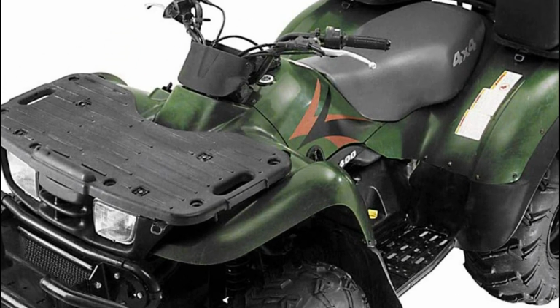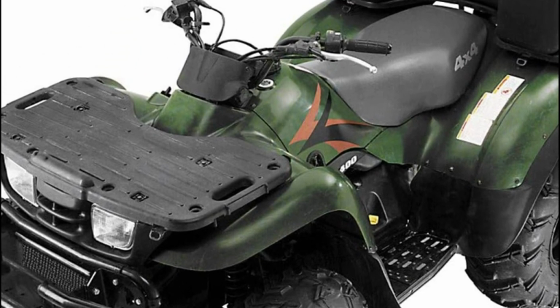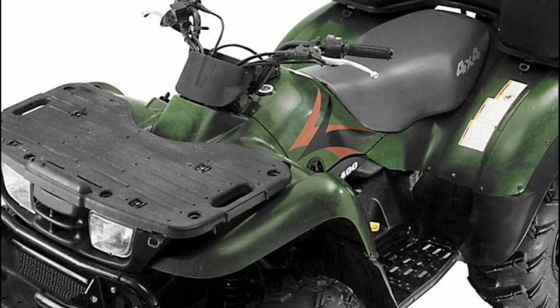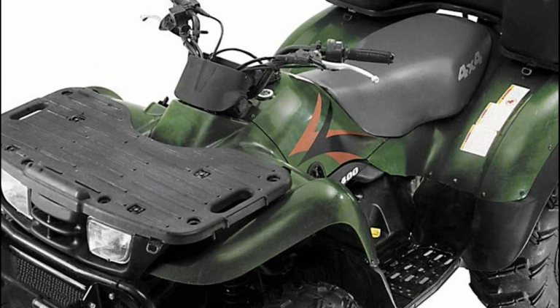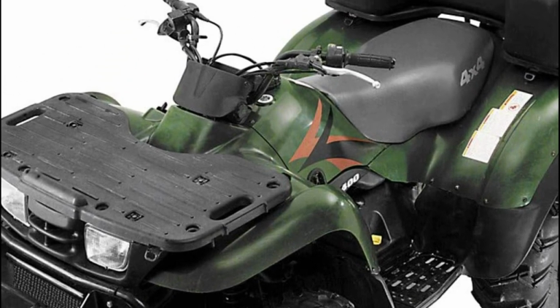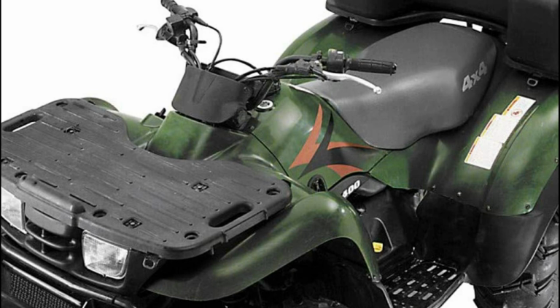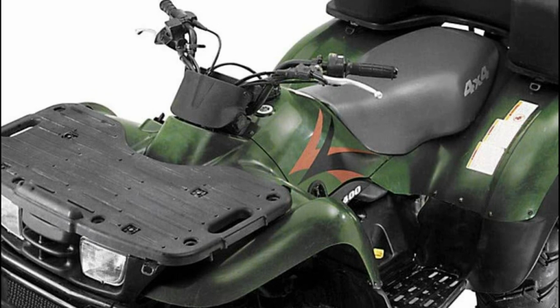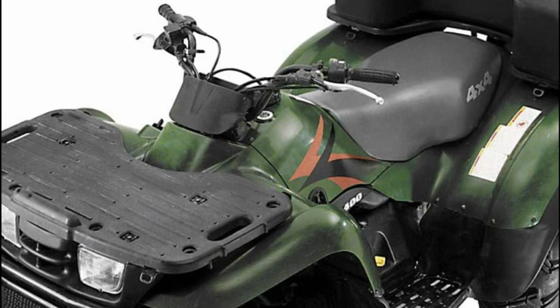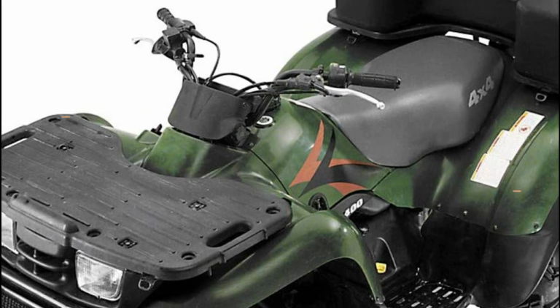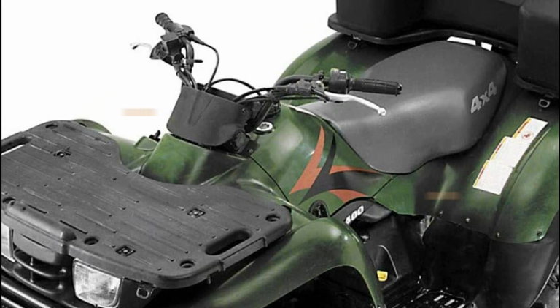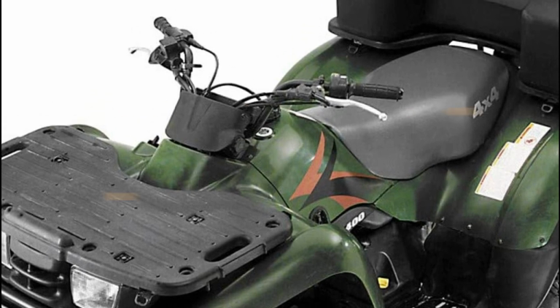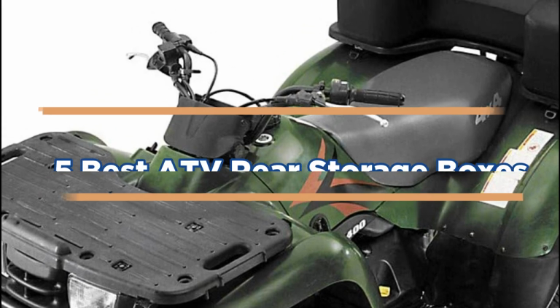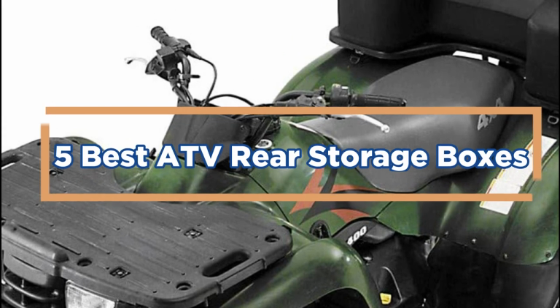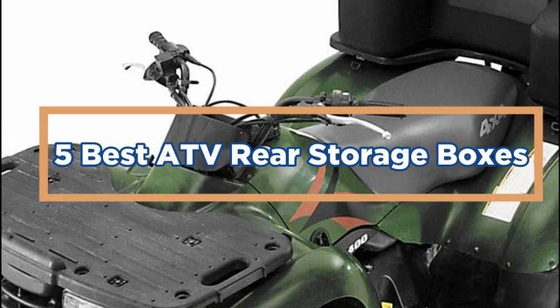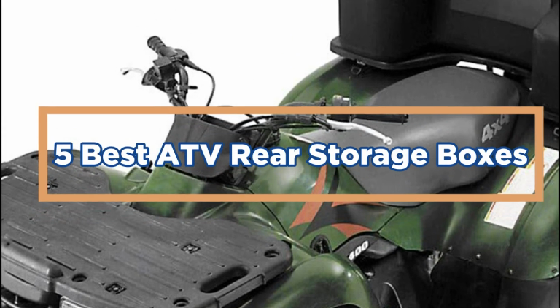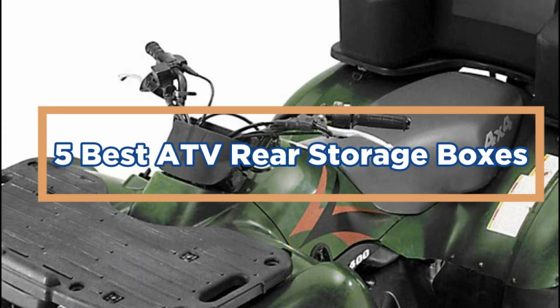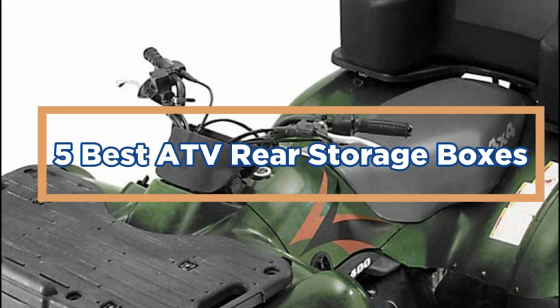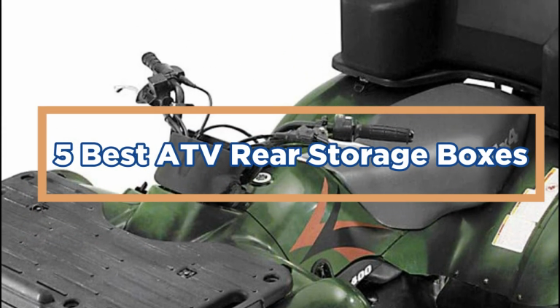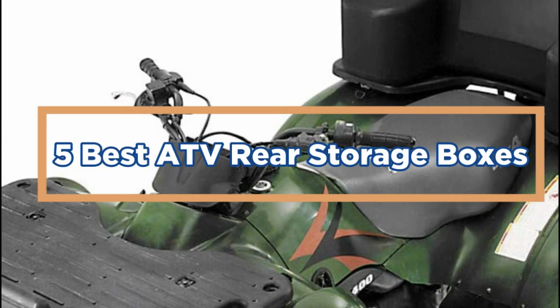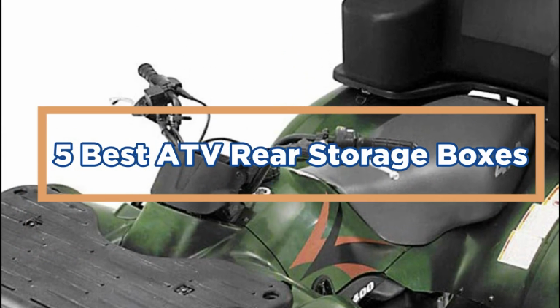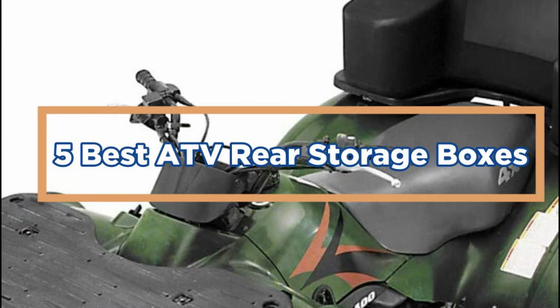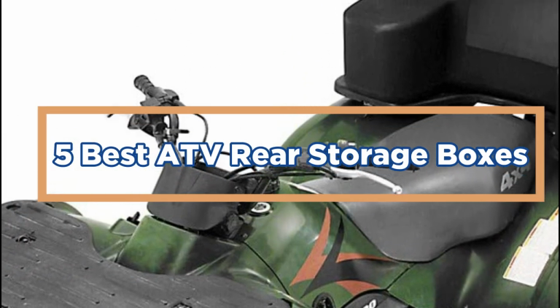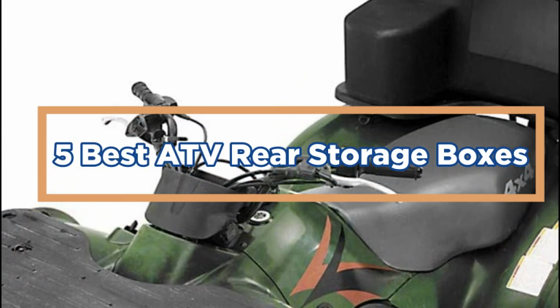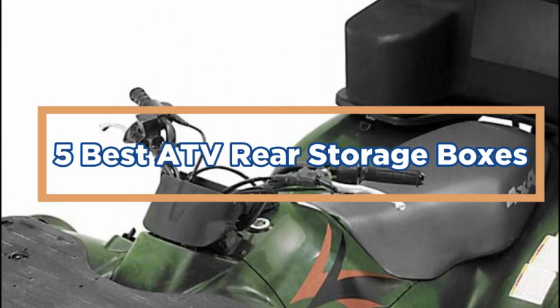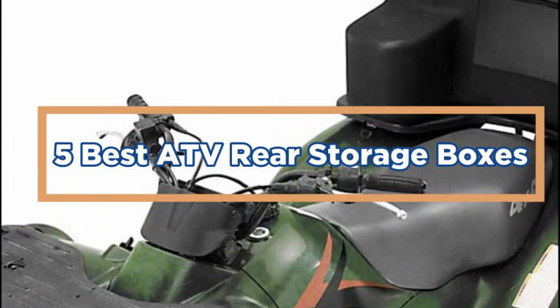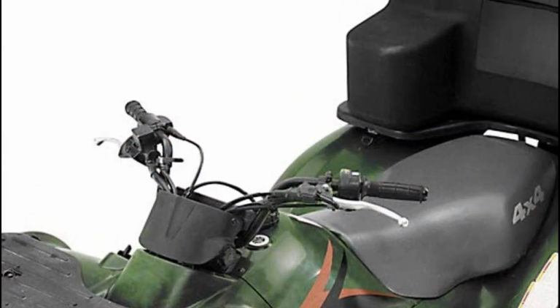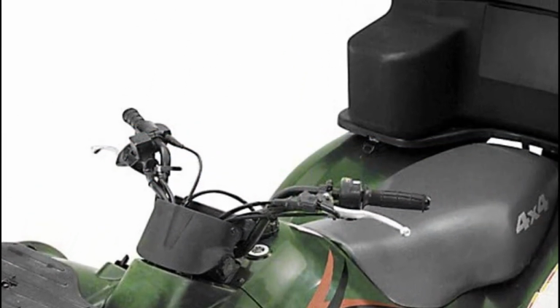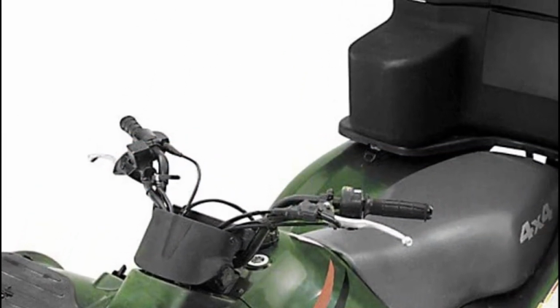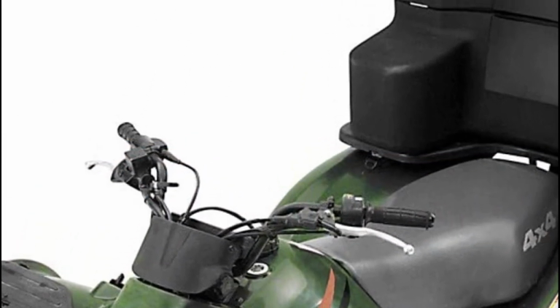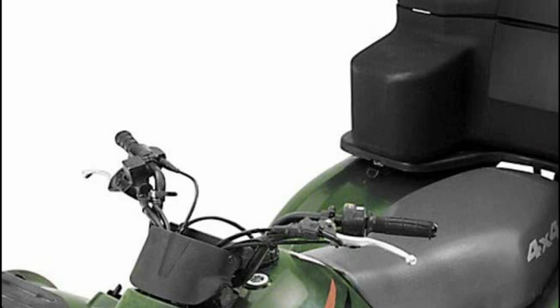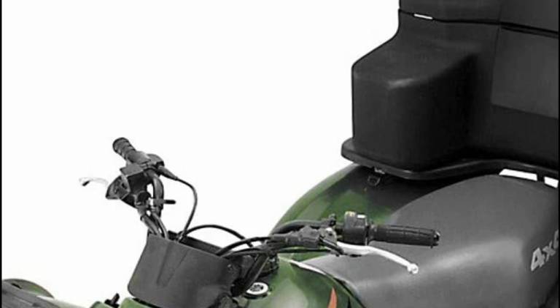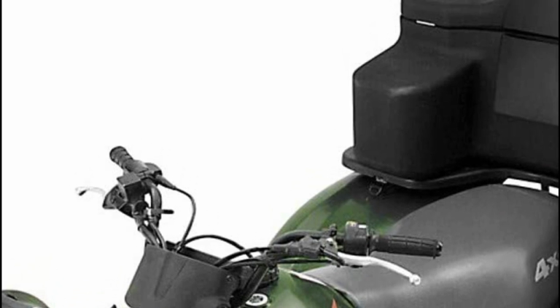In today's video, we will show you the top 5 best ATV rear storage boxes. Let's get started.